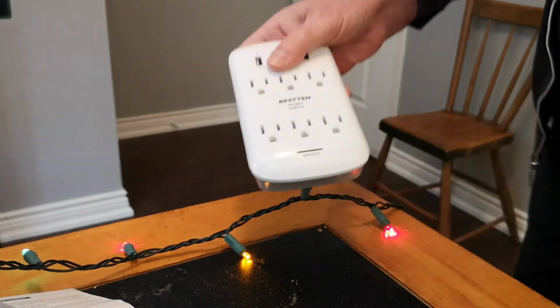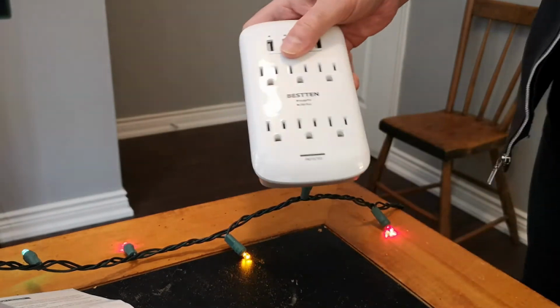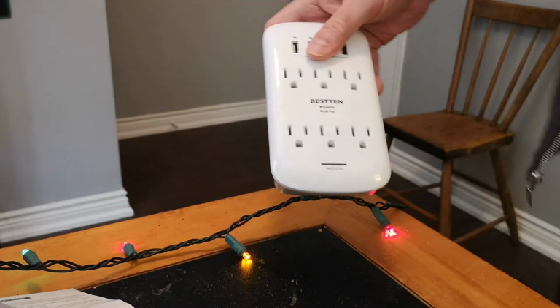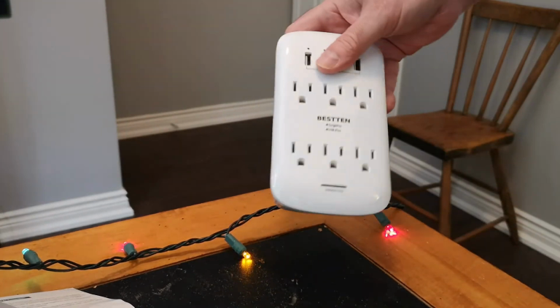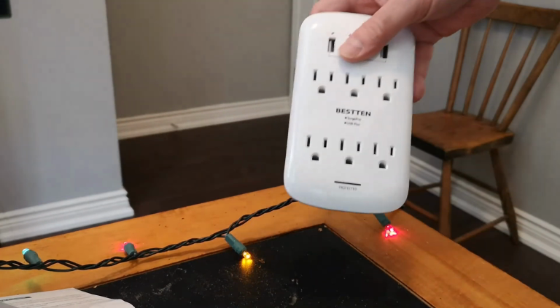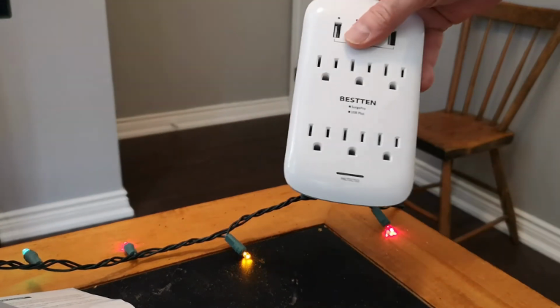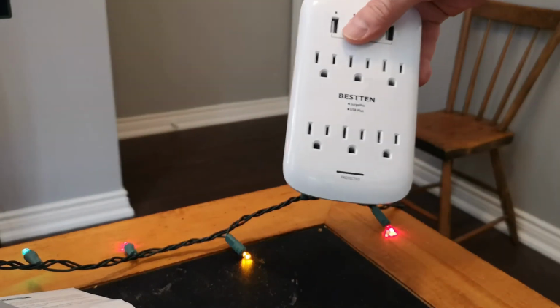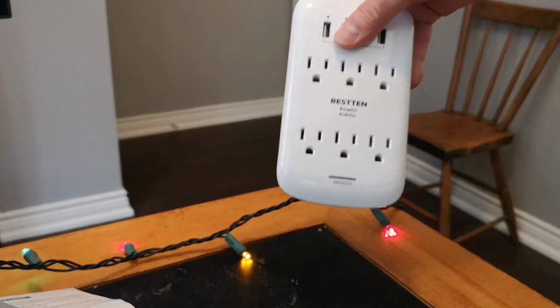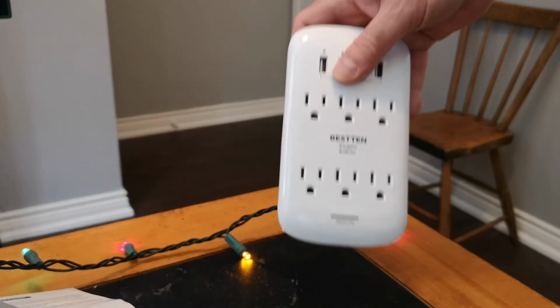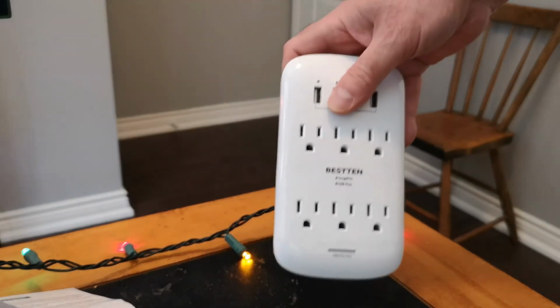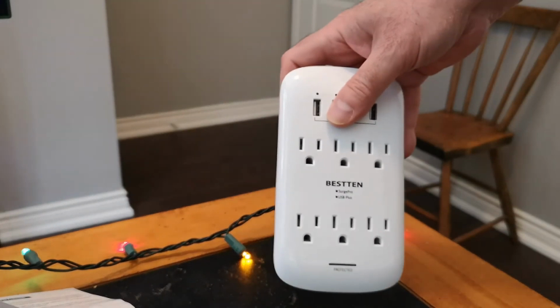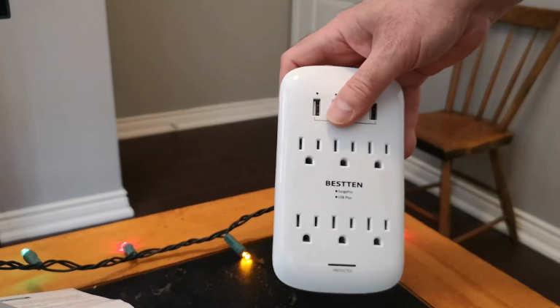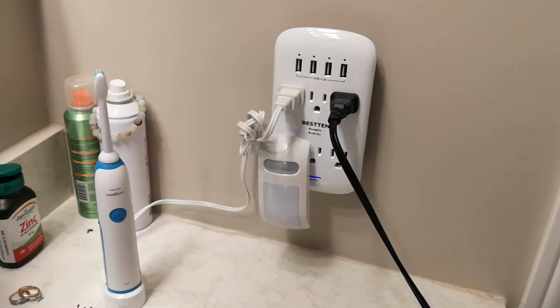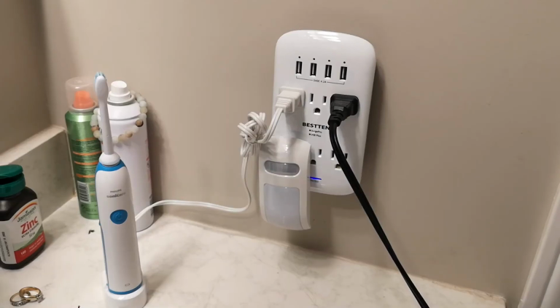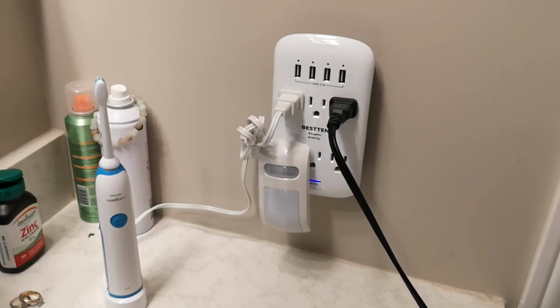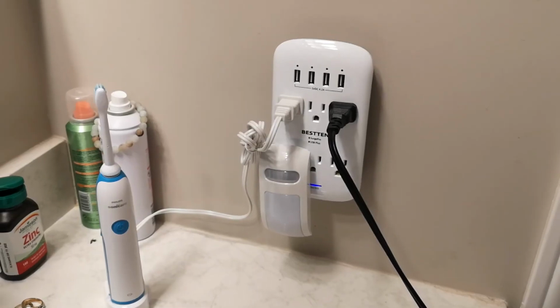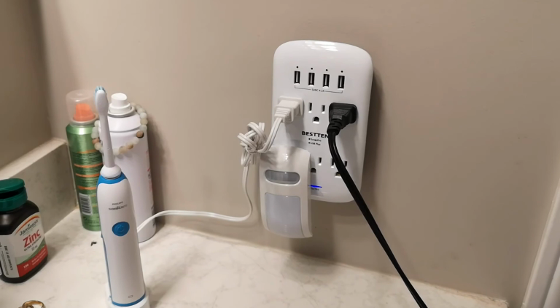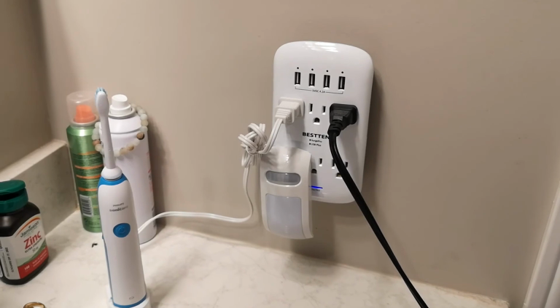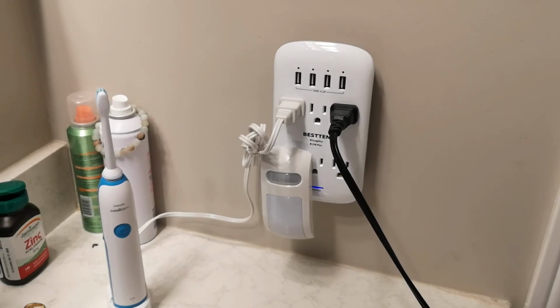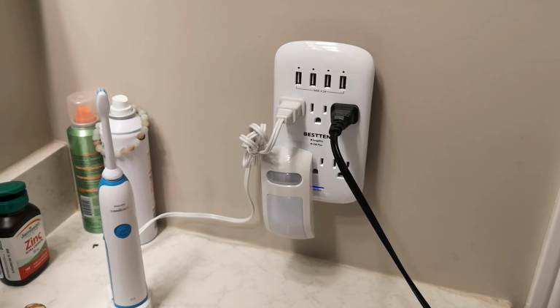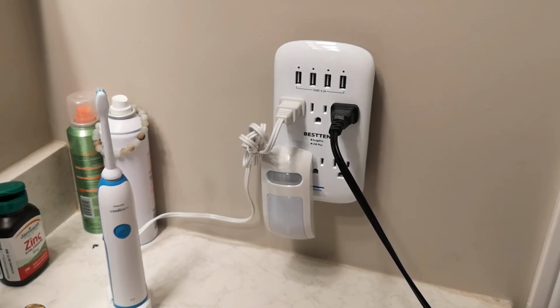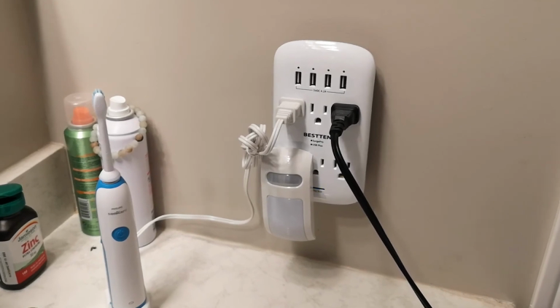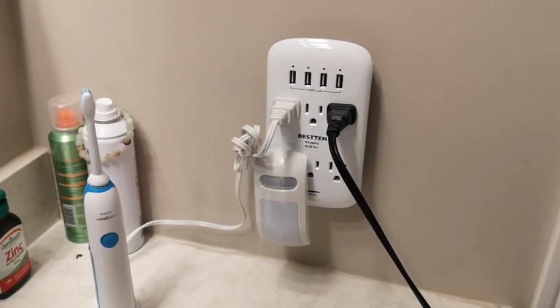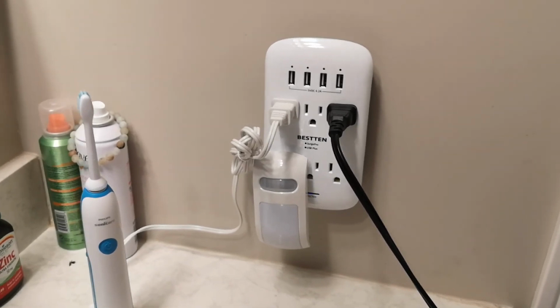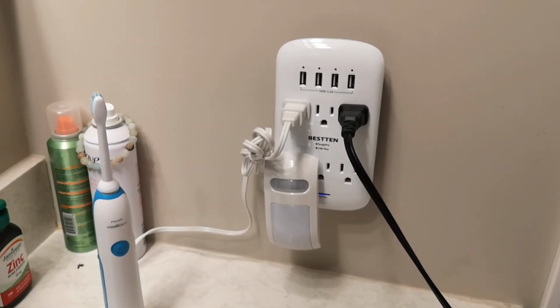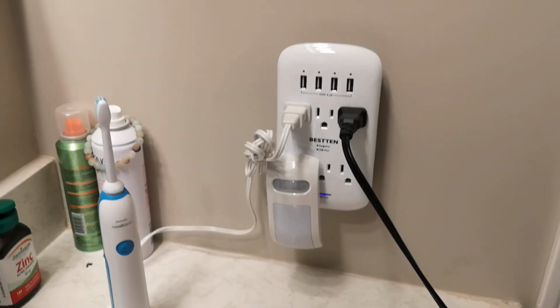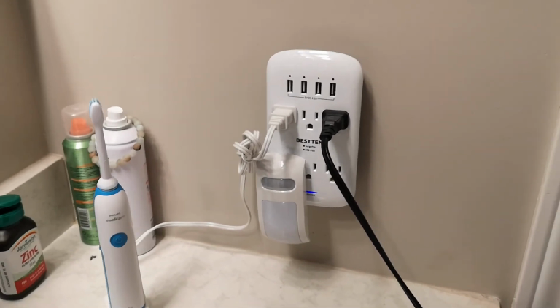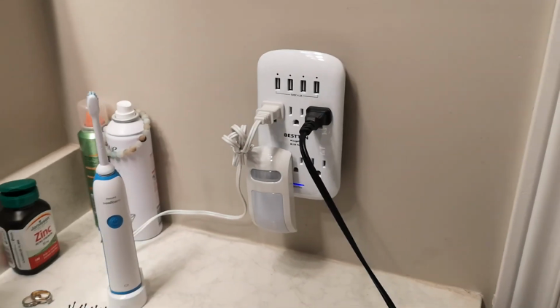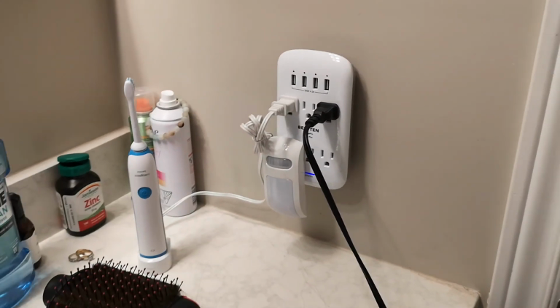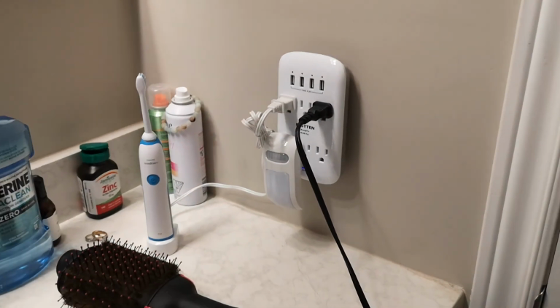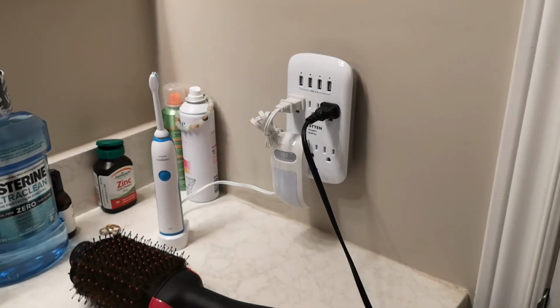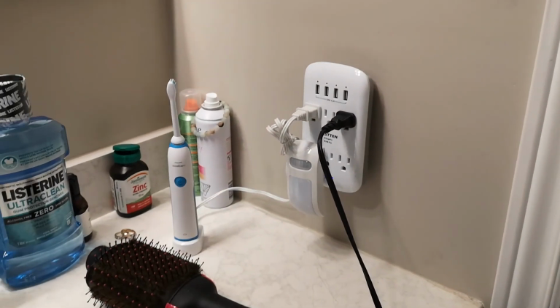There you go. Here it is, all plugged in, ready to go in the bathroom.